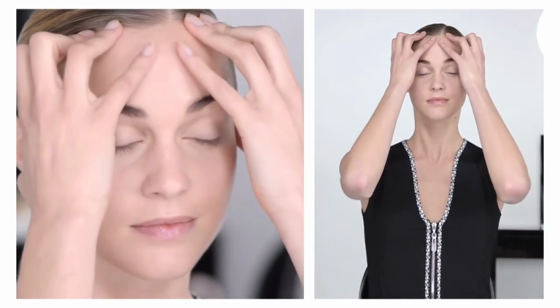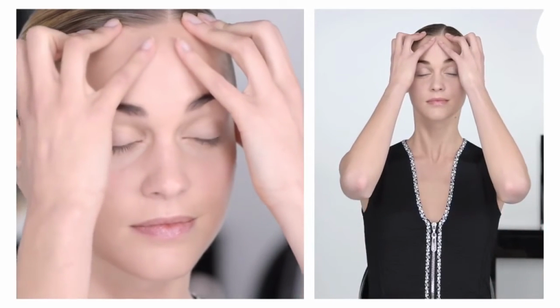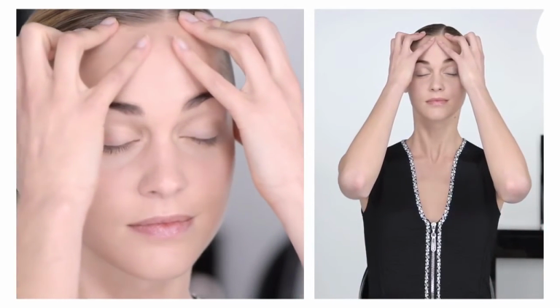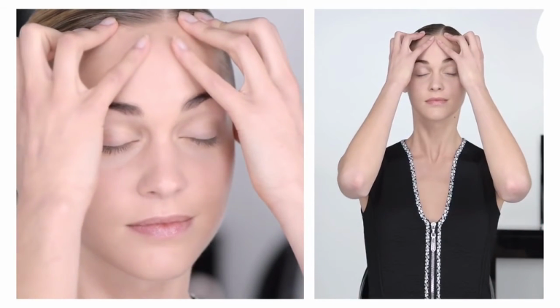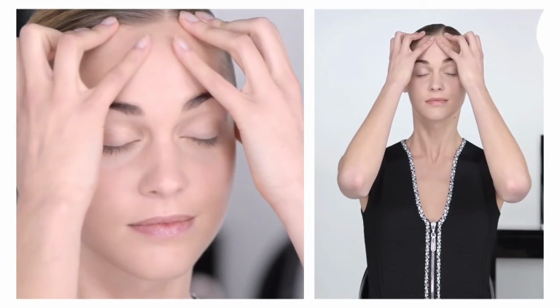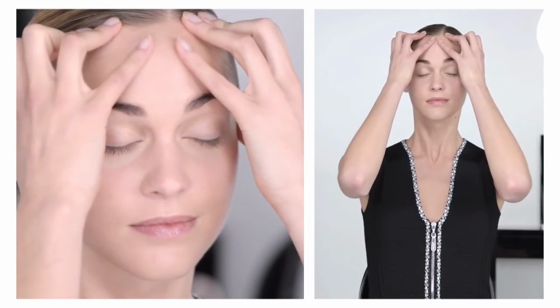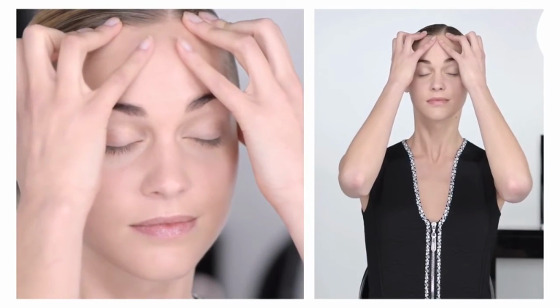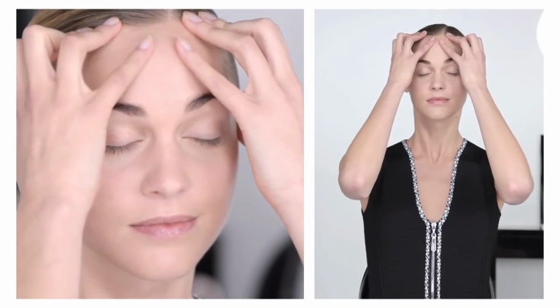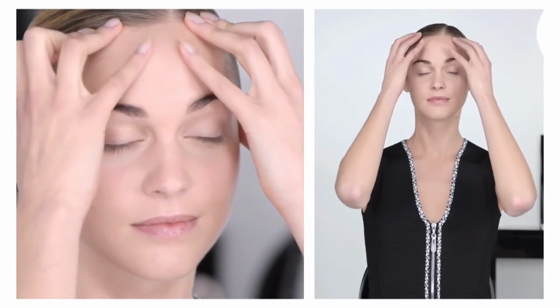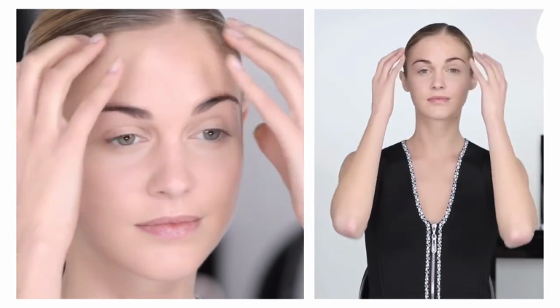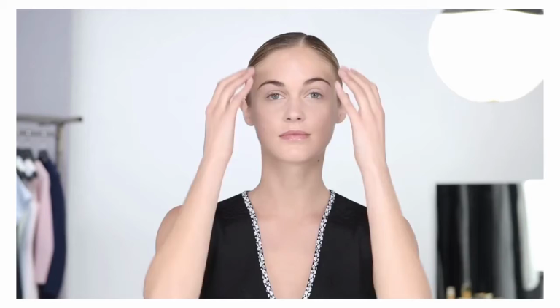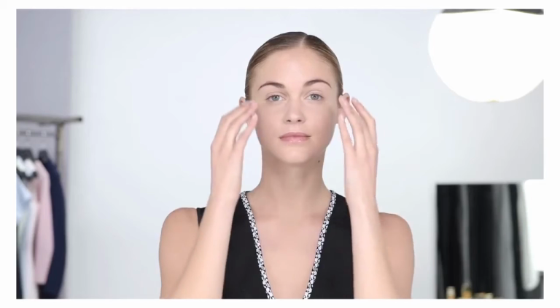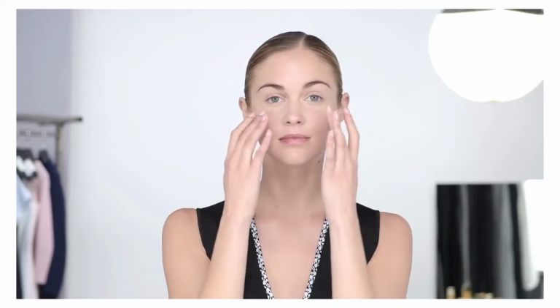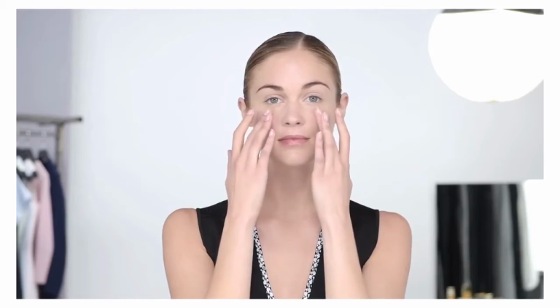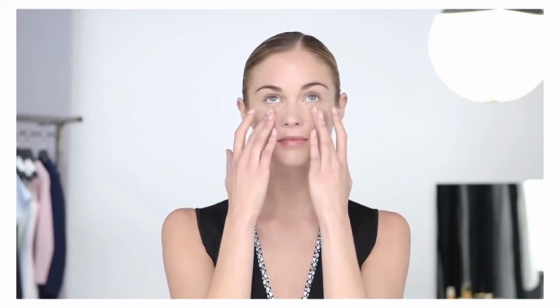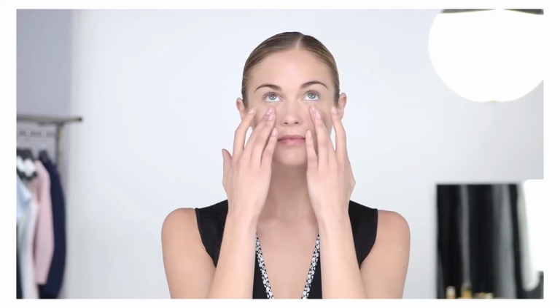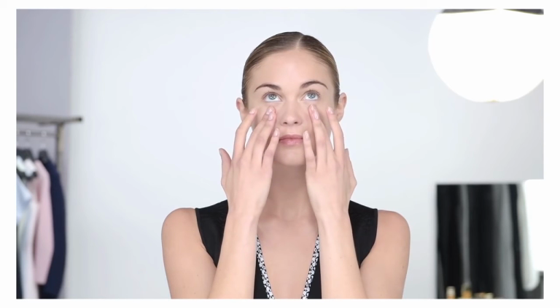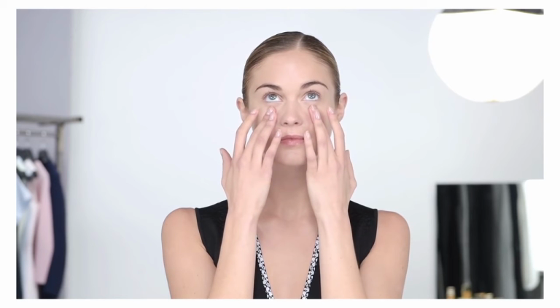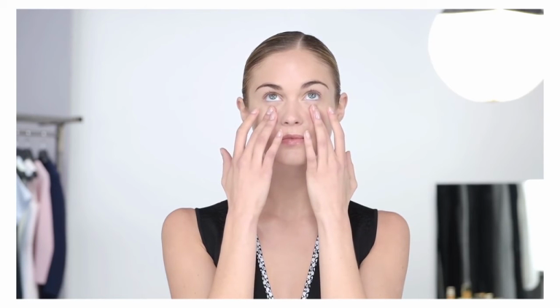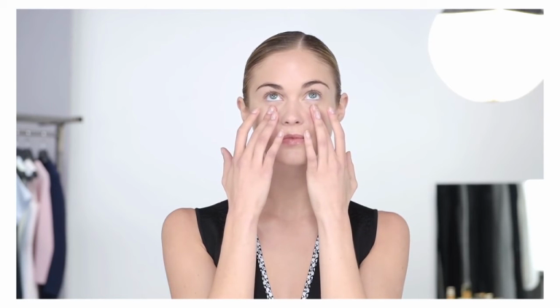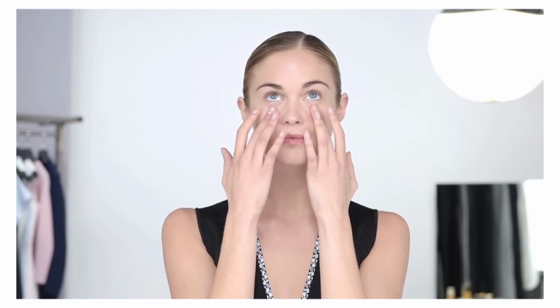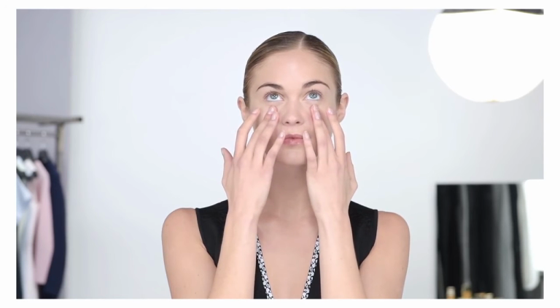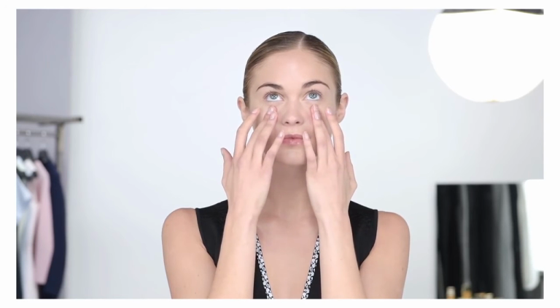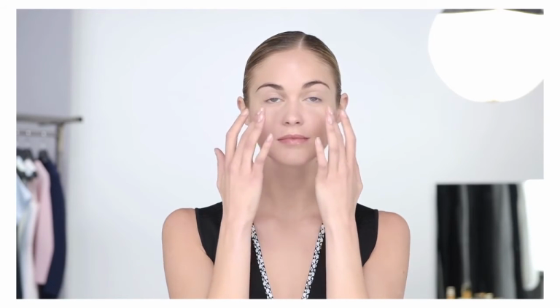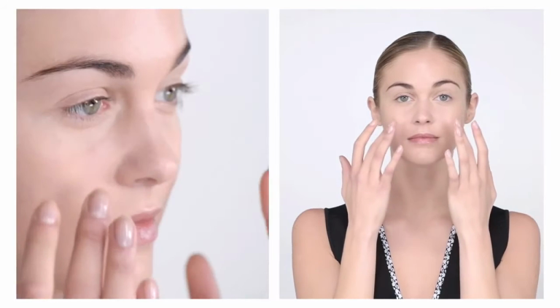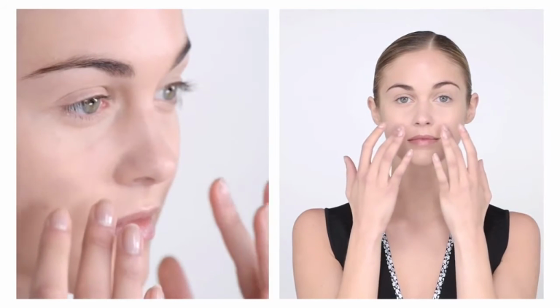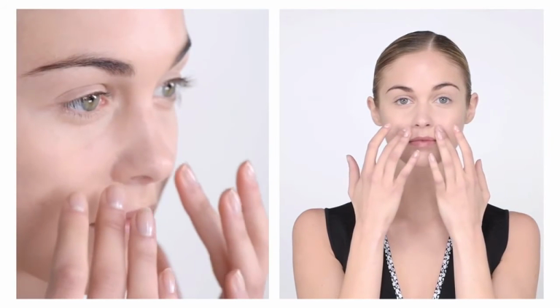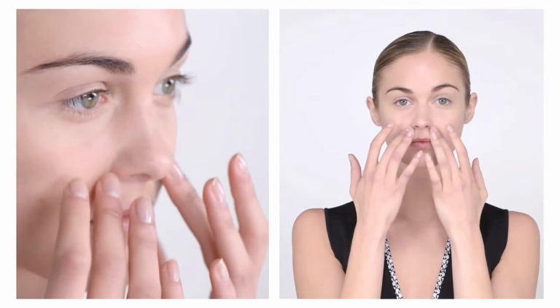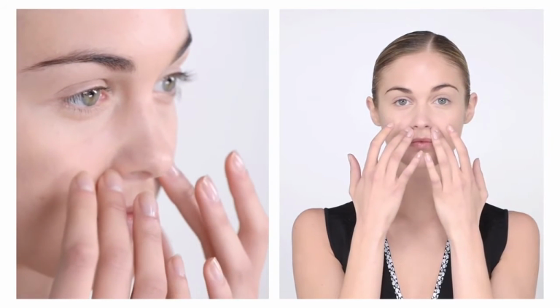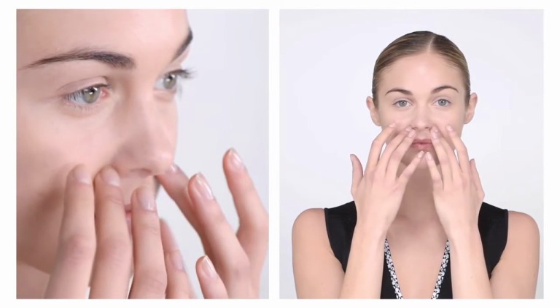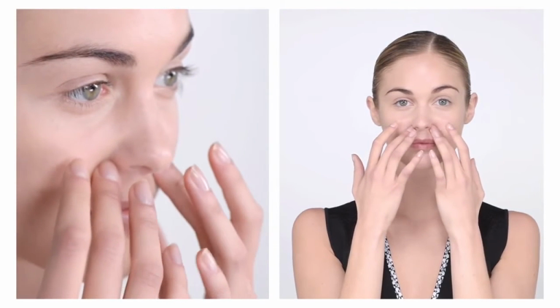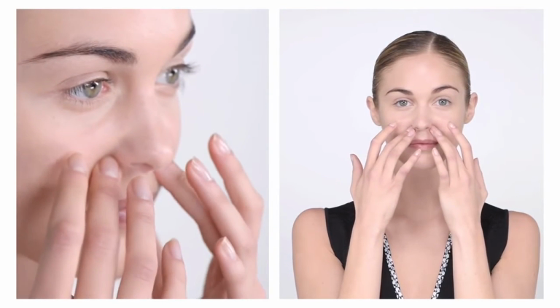Apply deep pressure towards the back of the head. Next, apply gentle pressure on the bone under the eyes and on the hollows at the side of the nostrils.